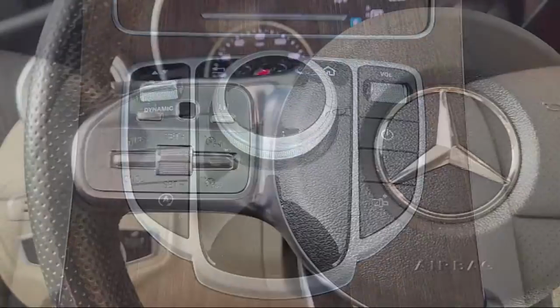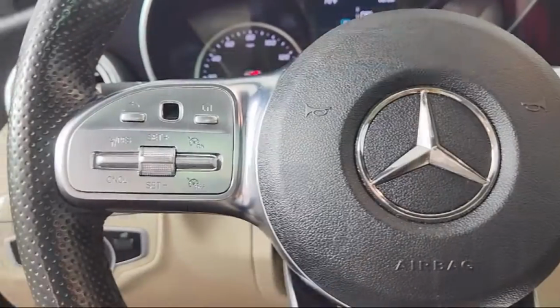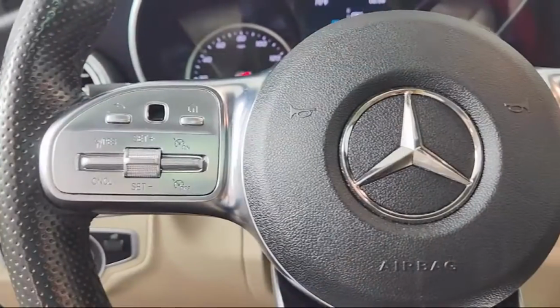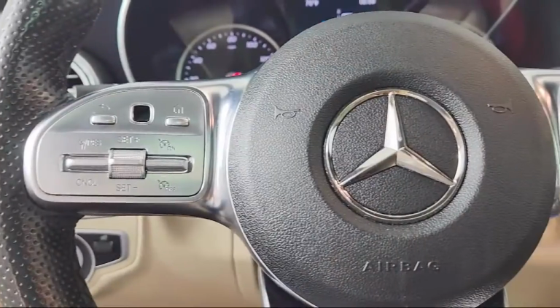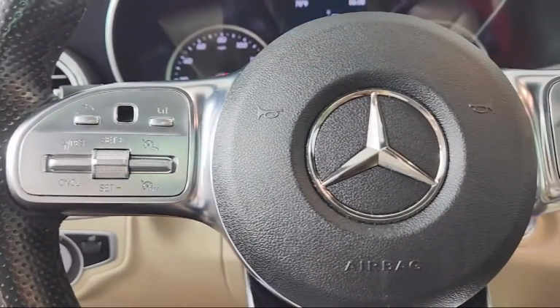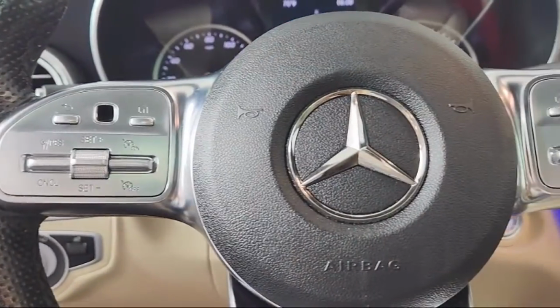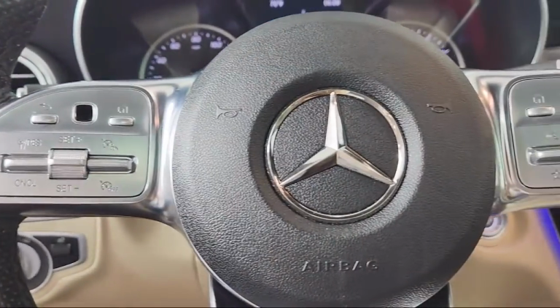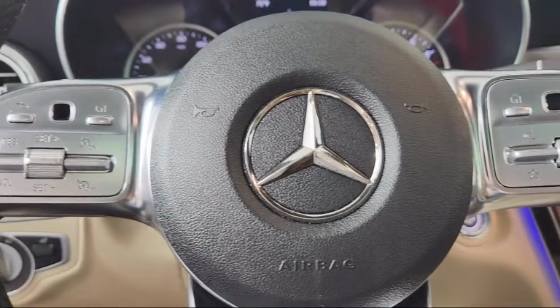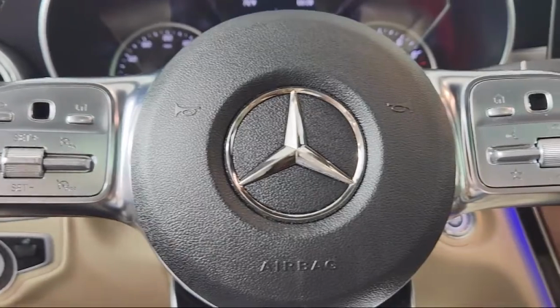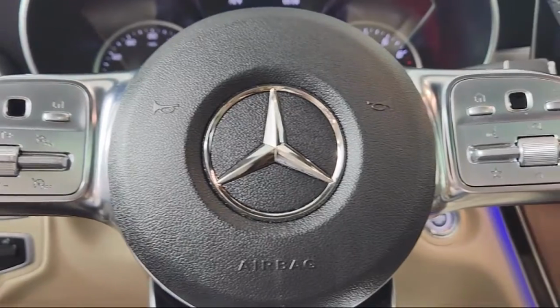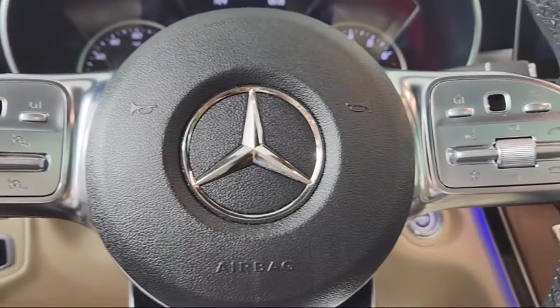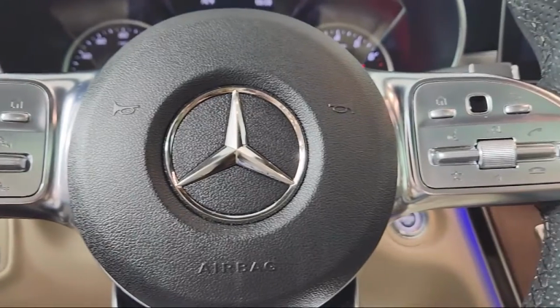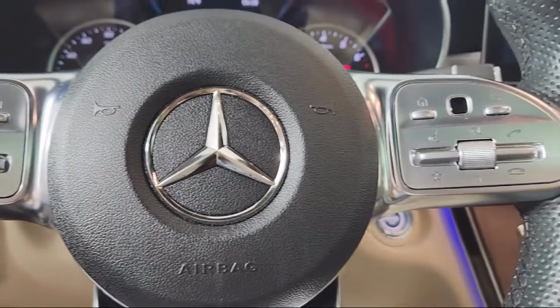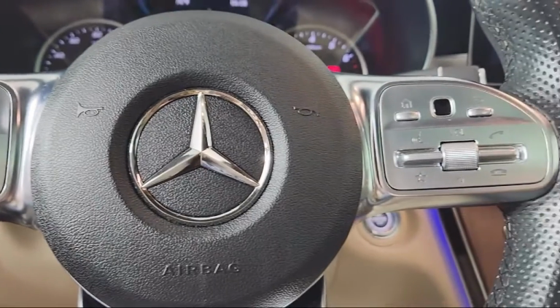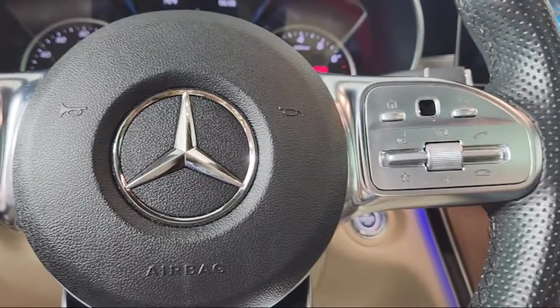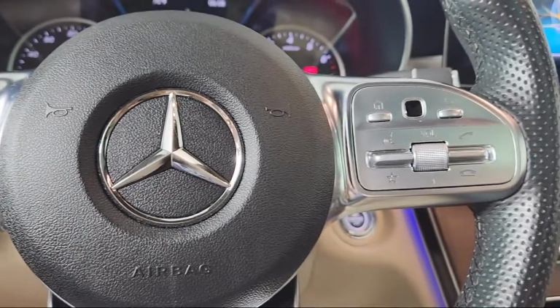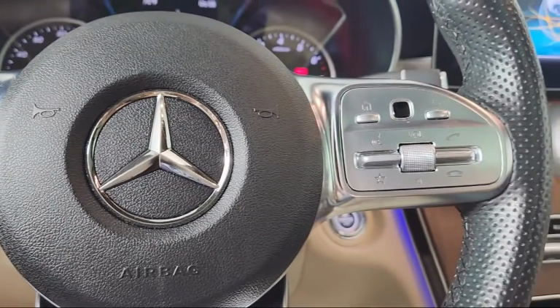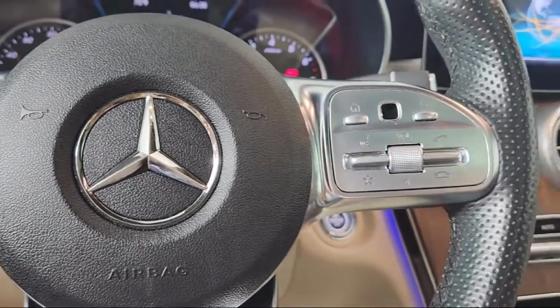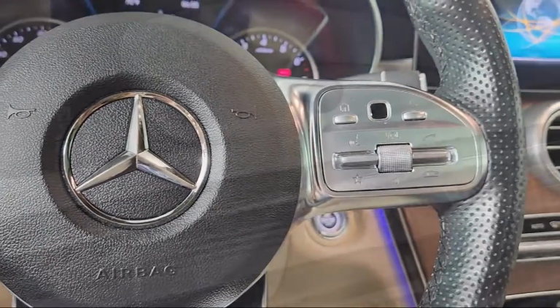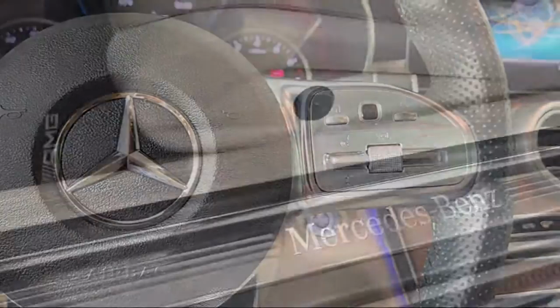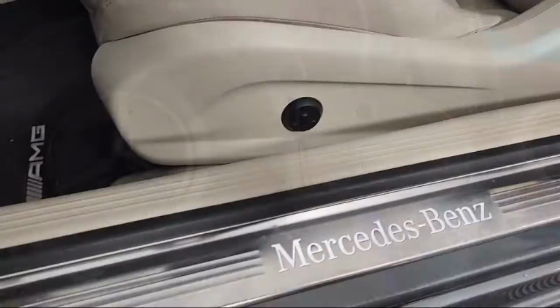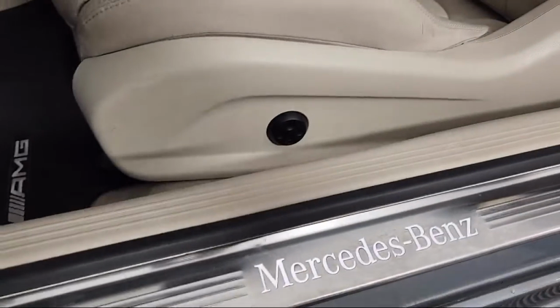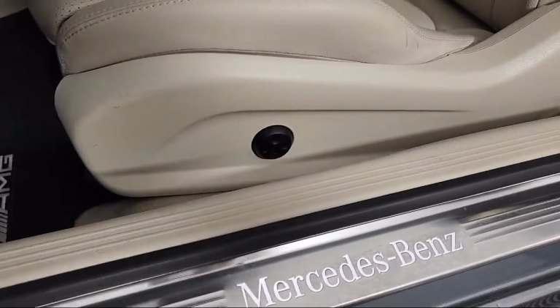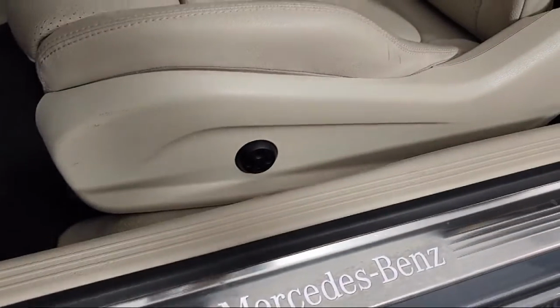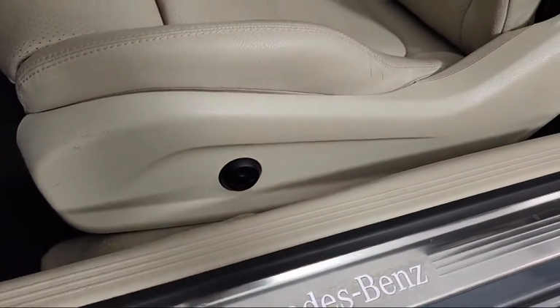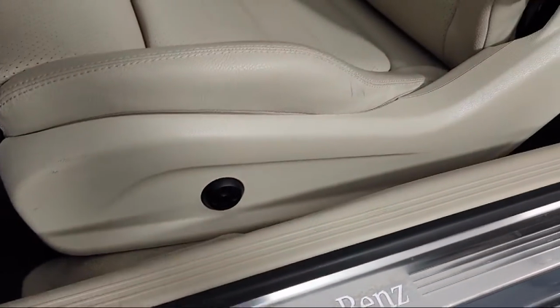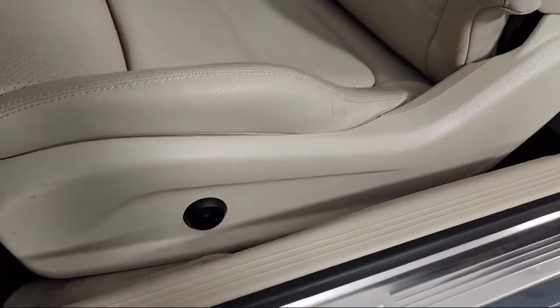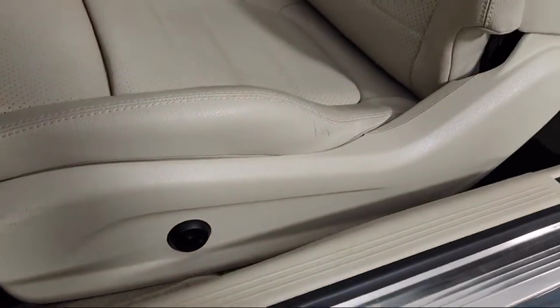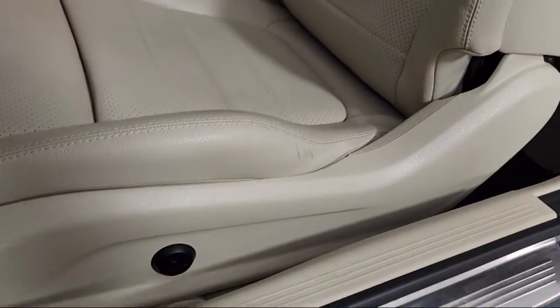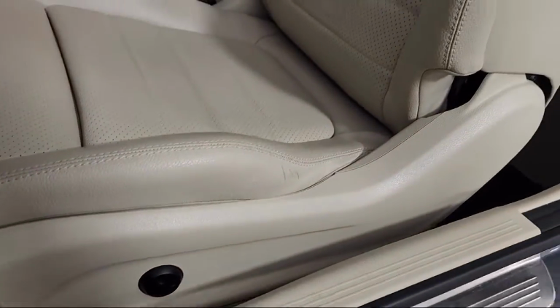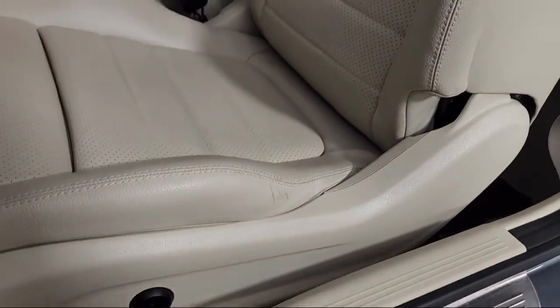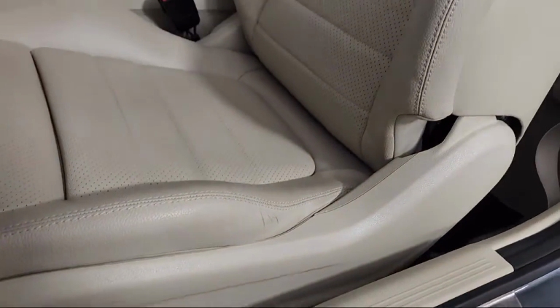Schedule your contactless test drive today and experience why our clients keep coming back to Your Mercedes.